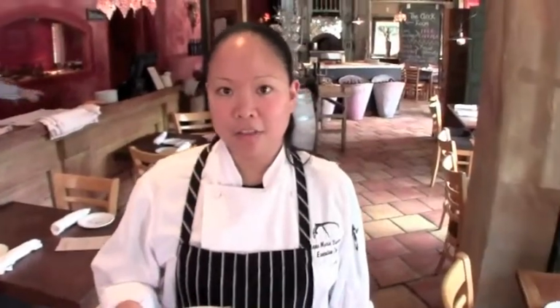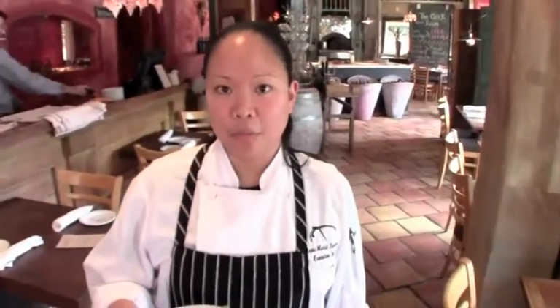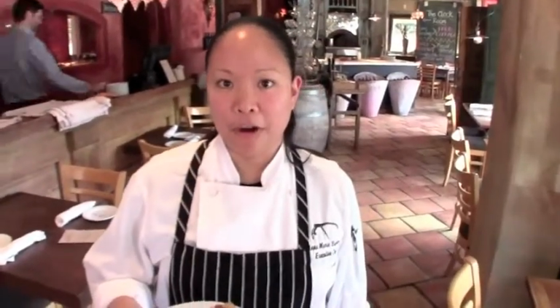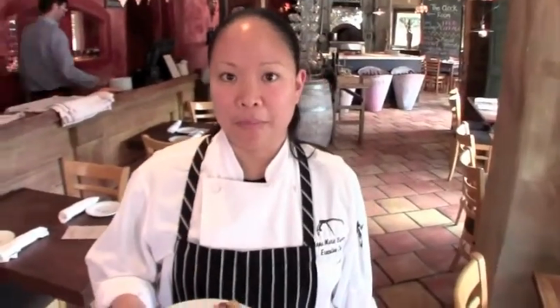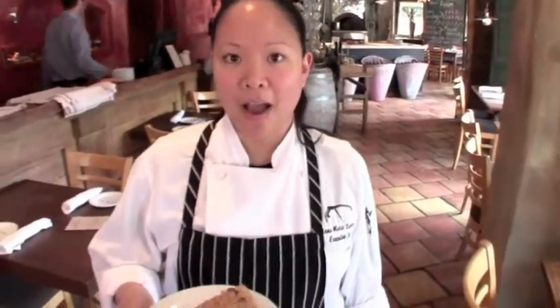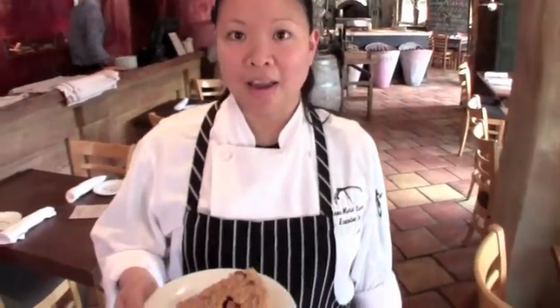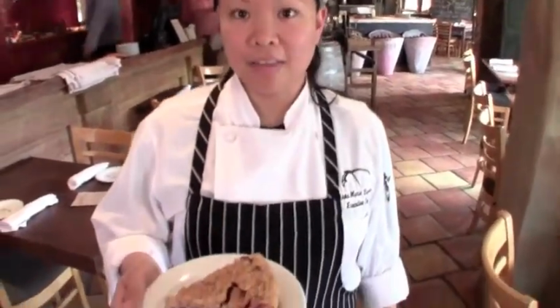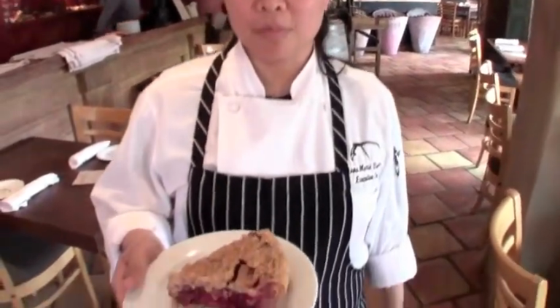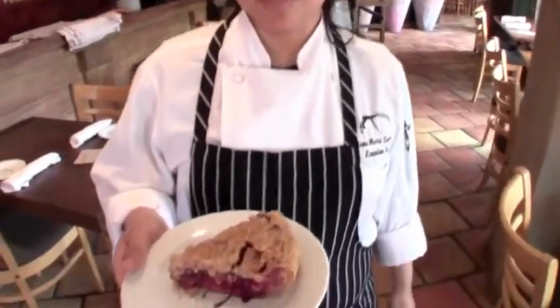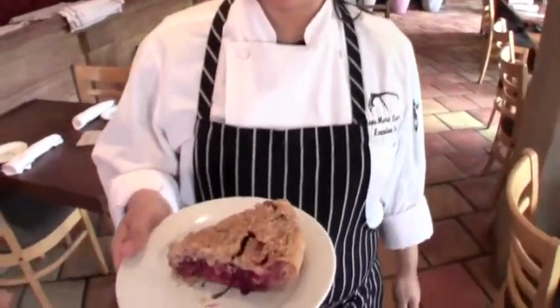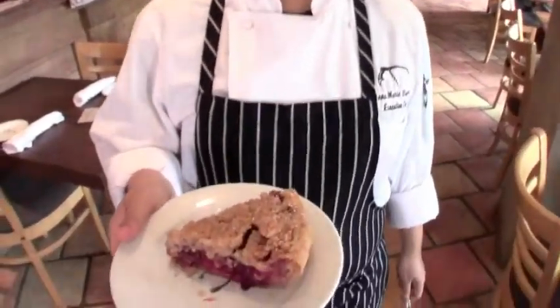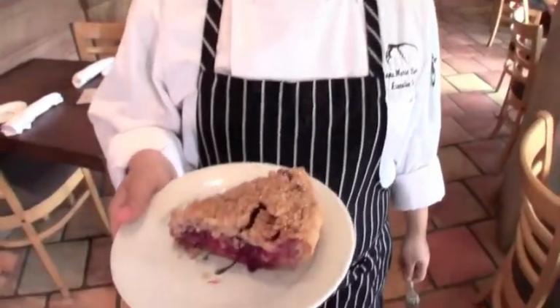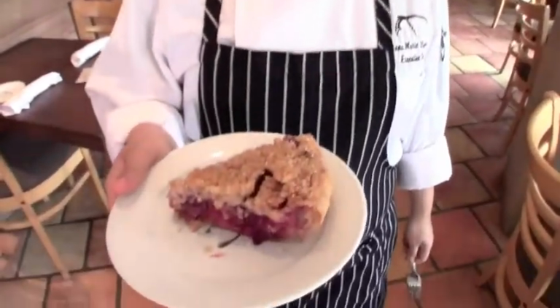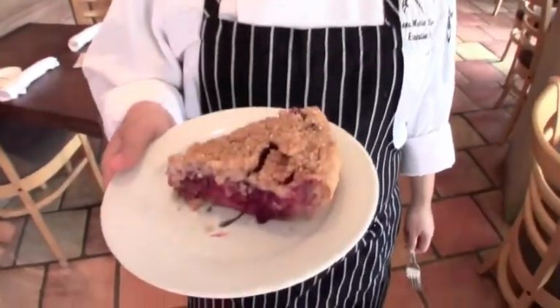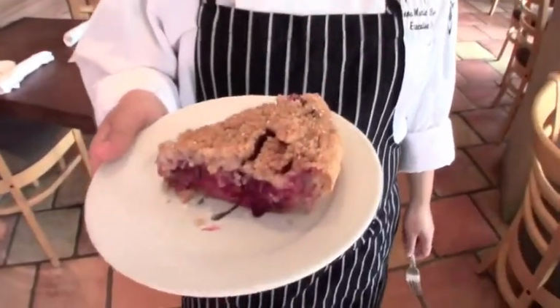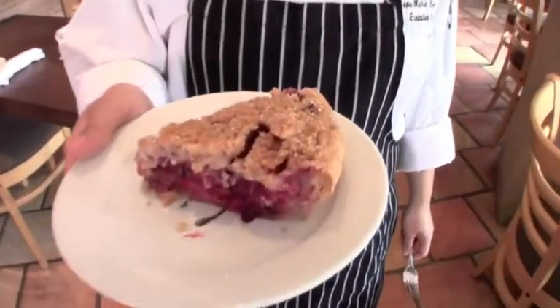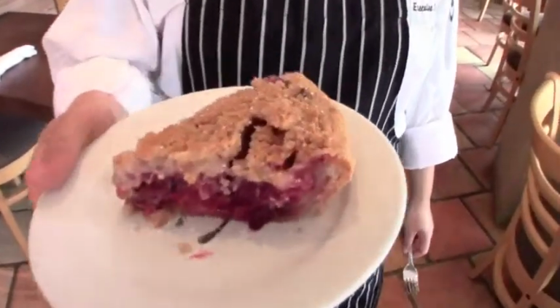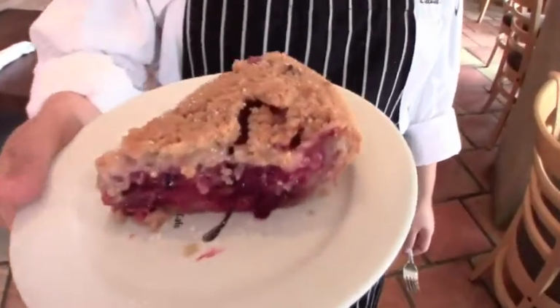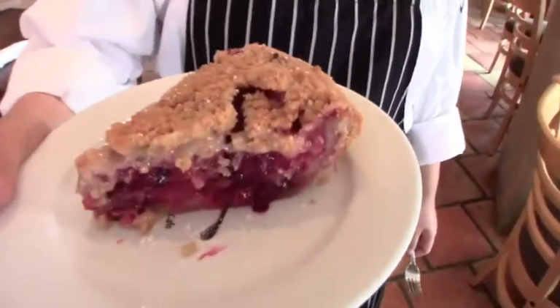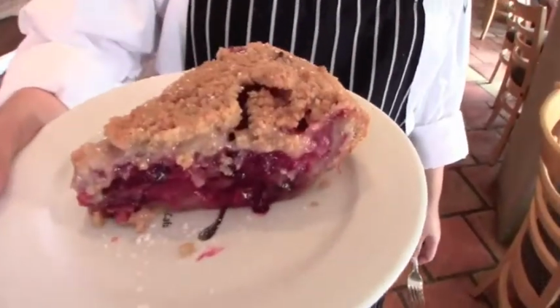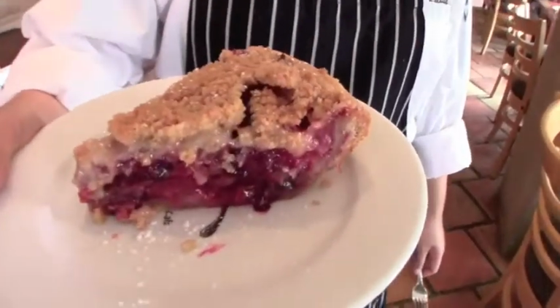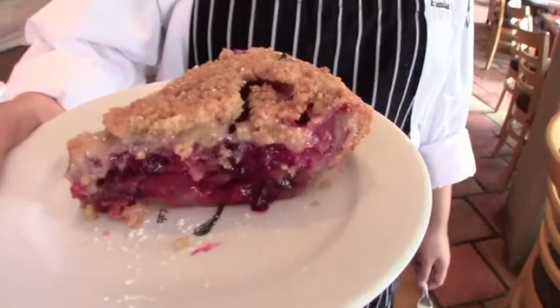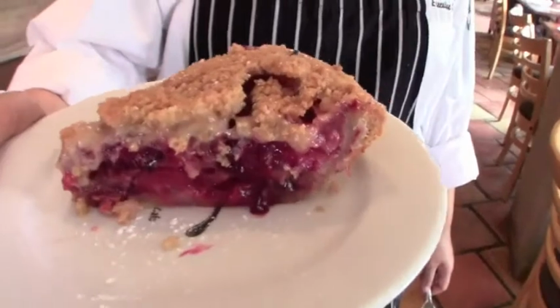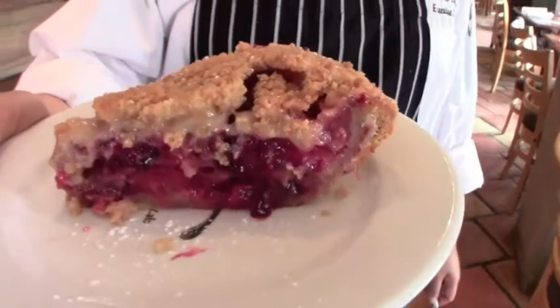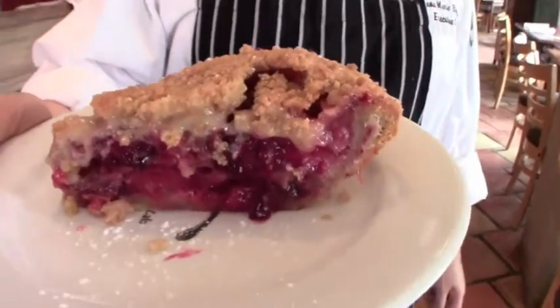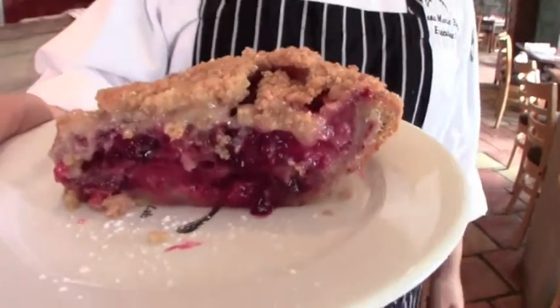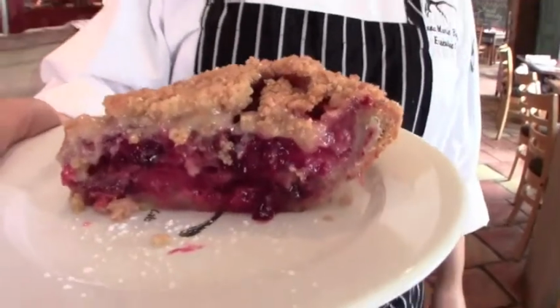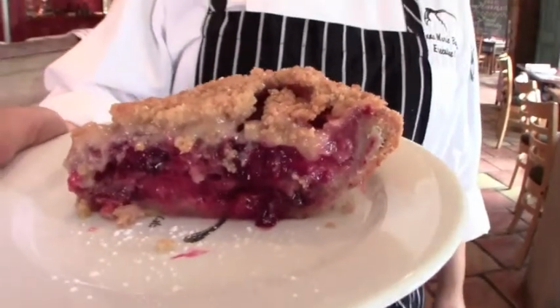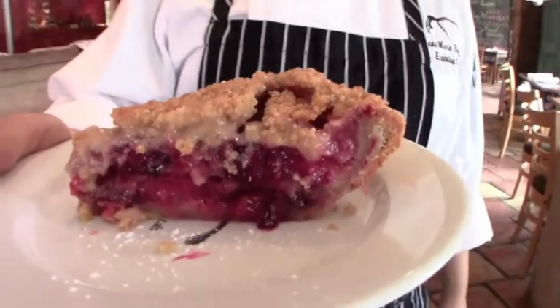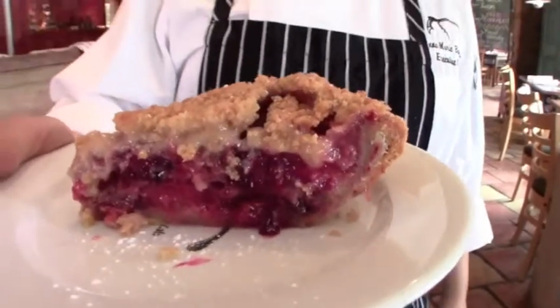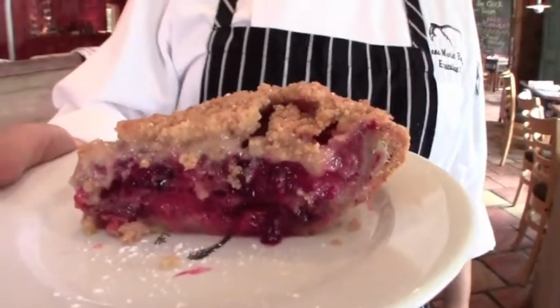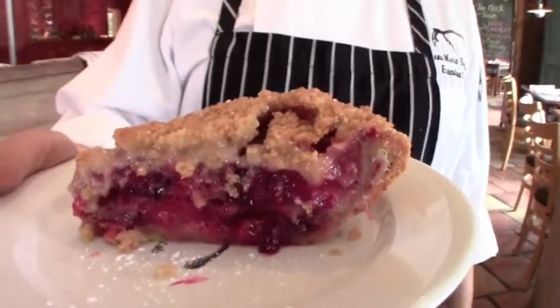This is our berry pie that's mixed, made here daily with an almond streusel on top.